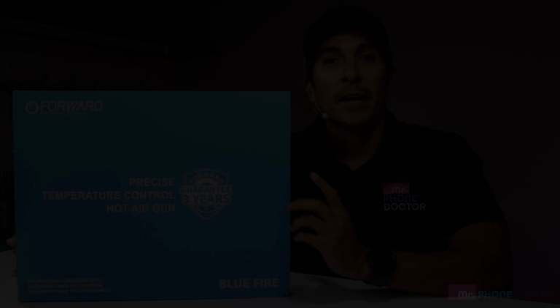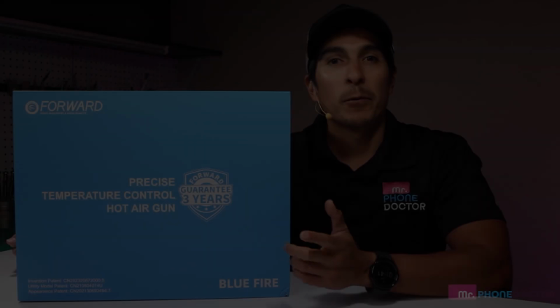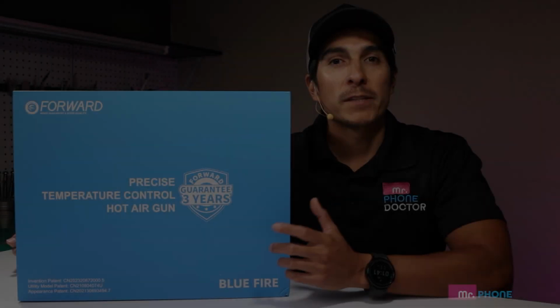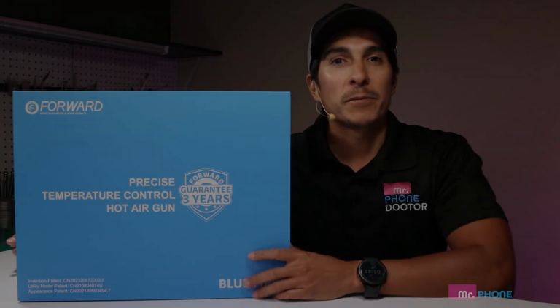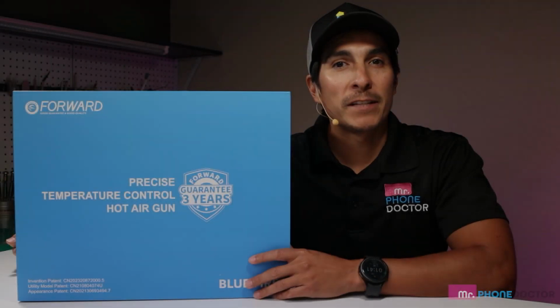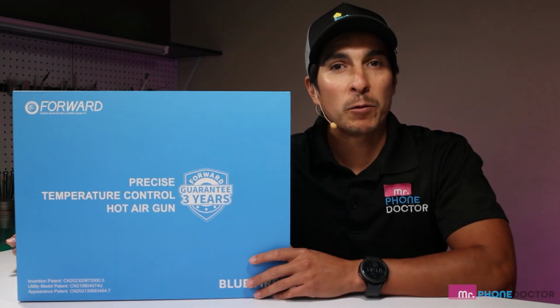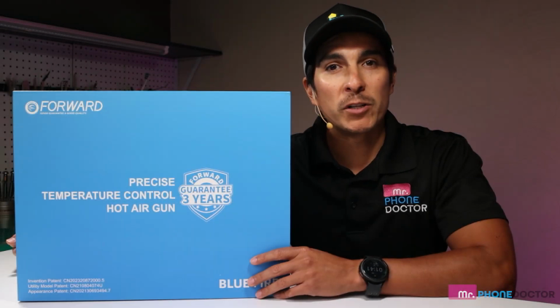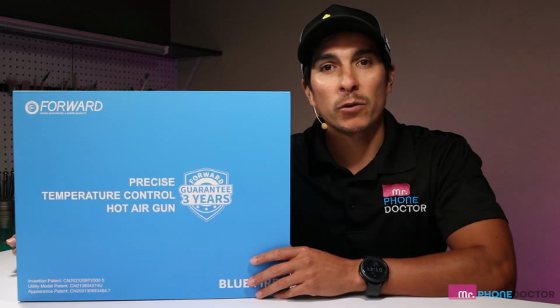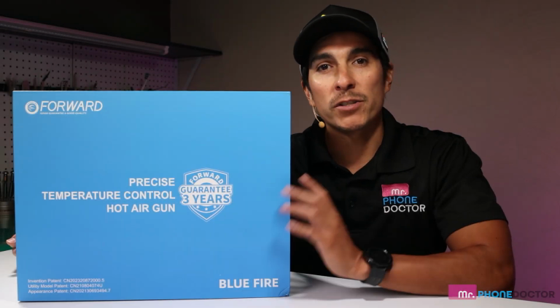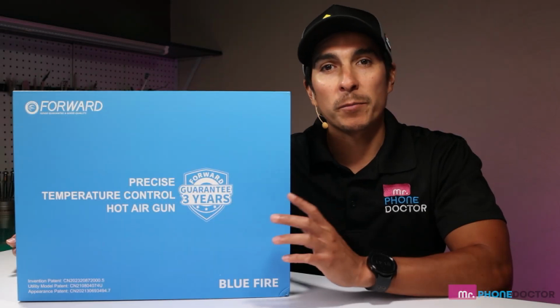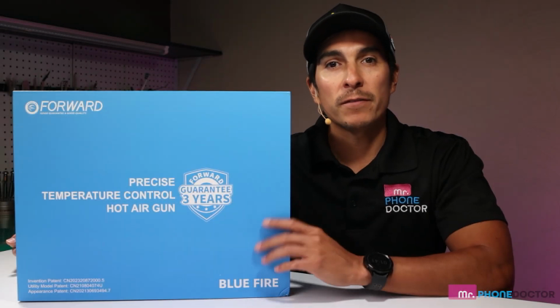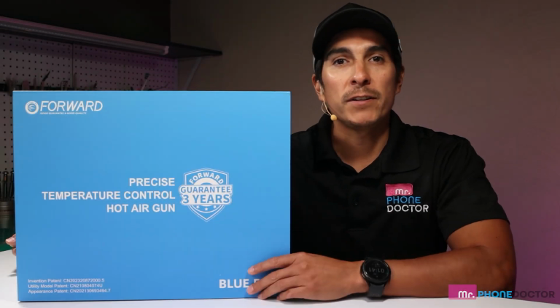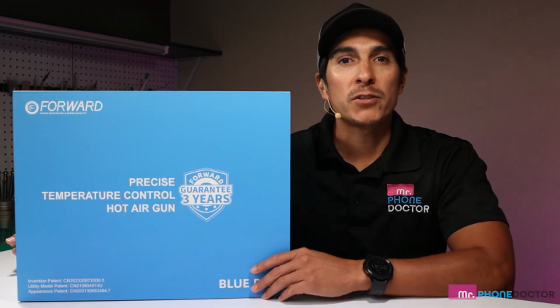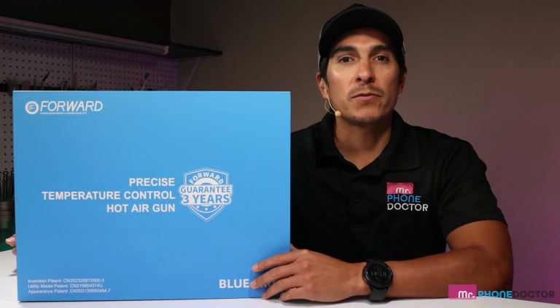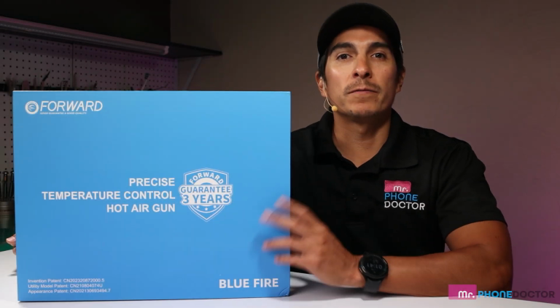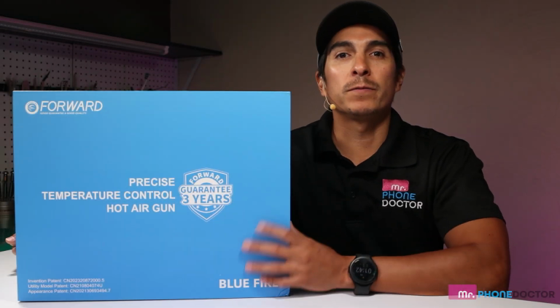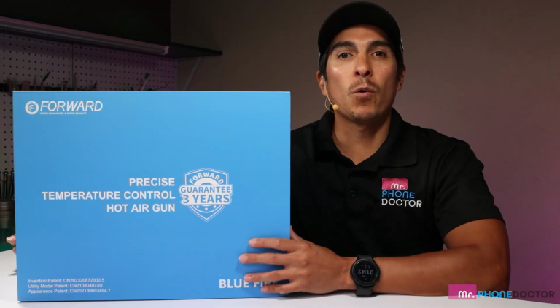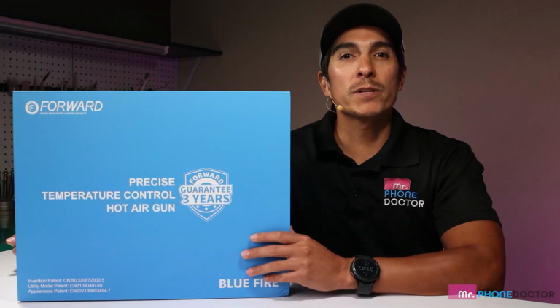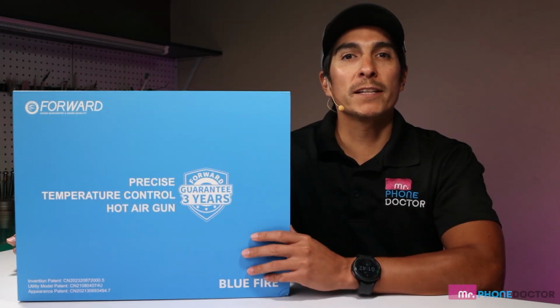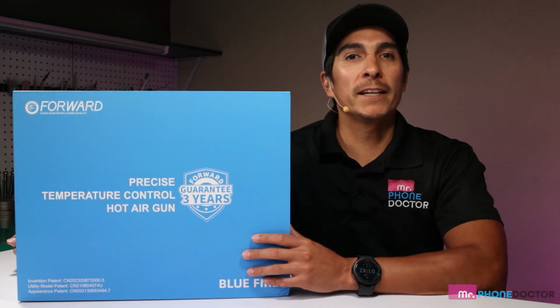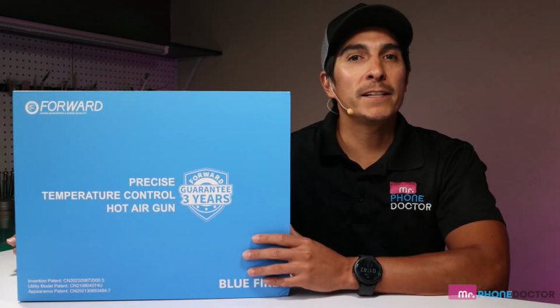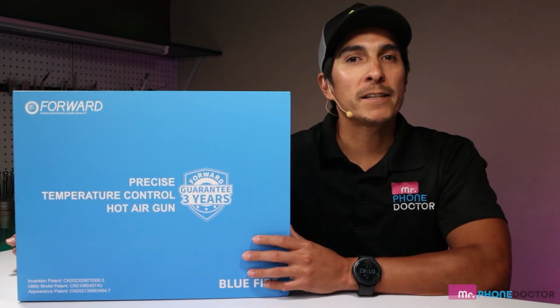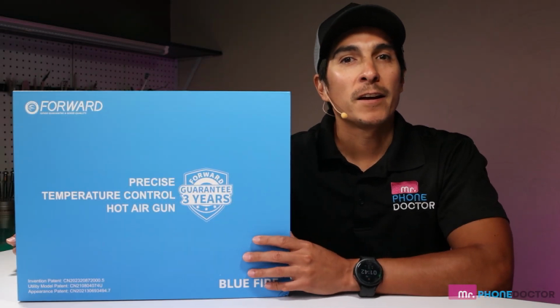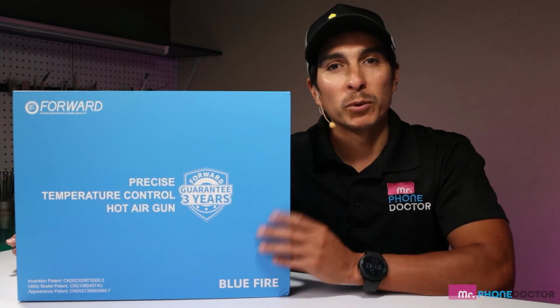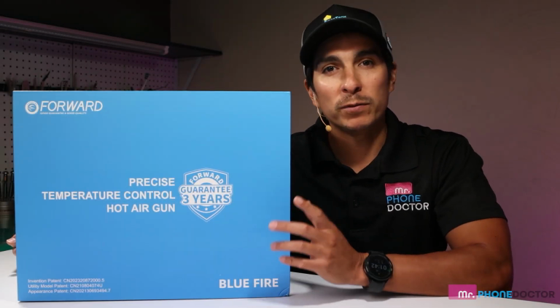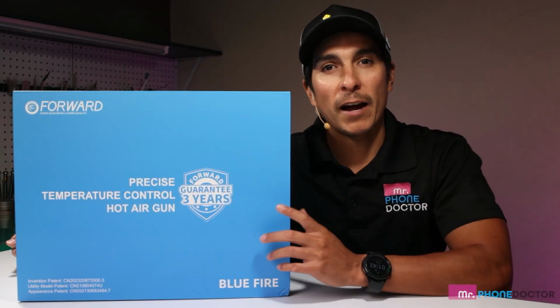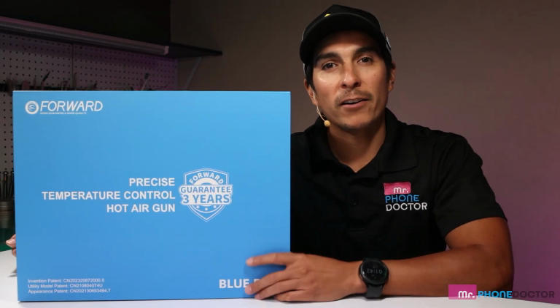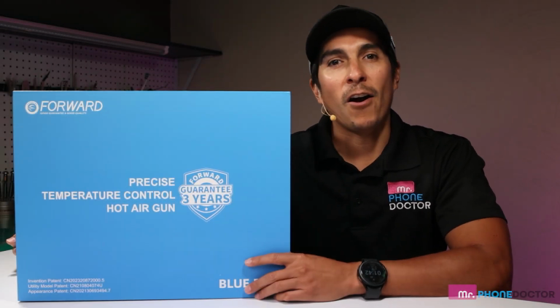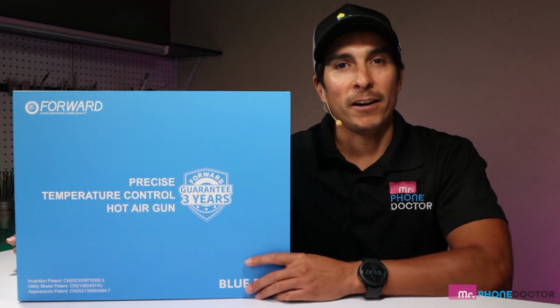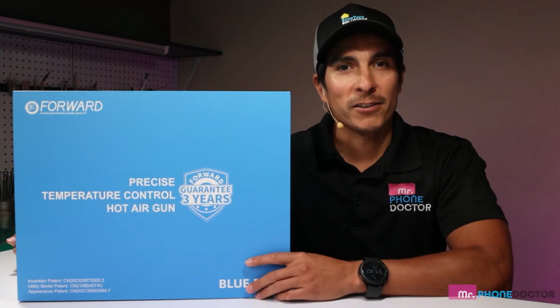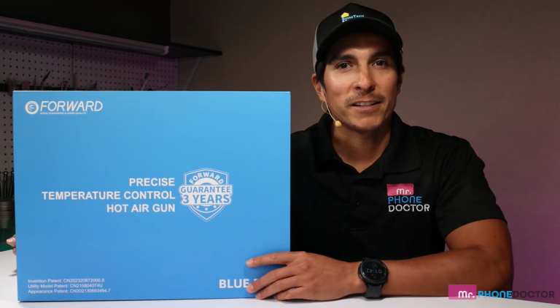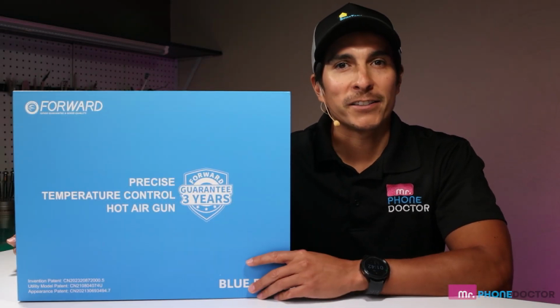Hey, what's up? Today we'll be showing you some of the features from Forward's latest Blue Fire hot air station.